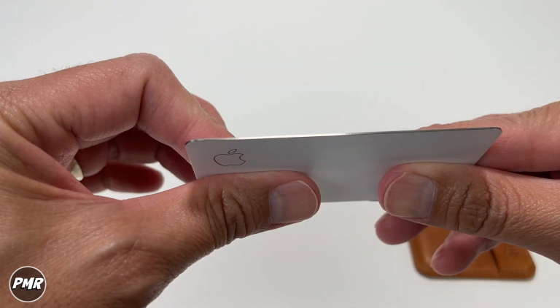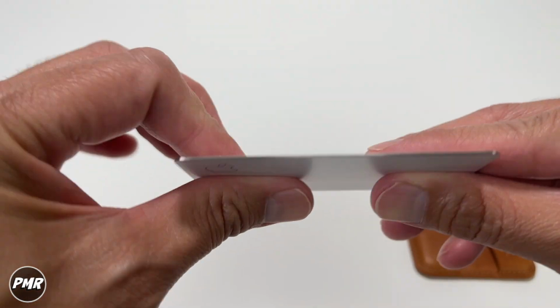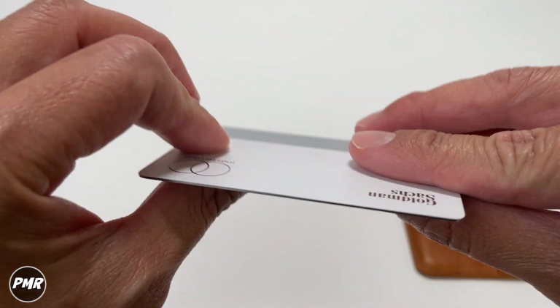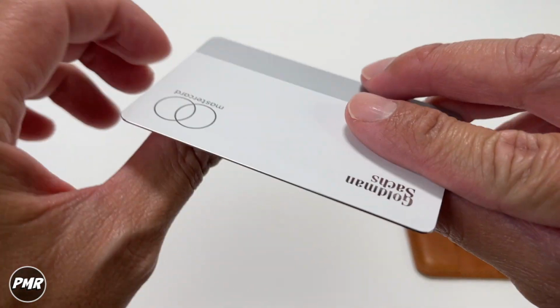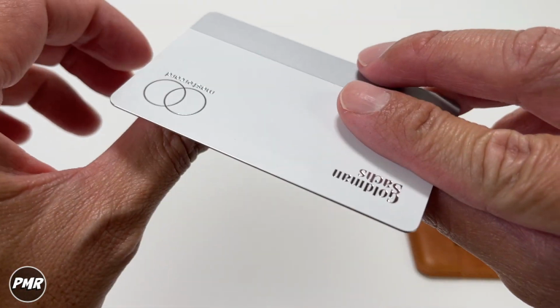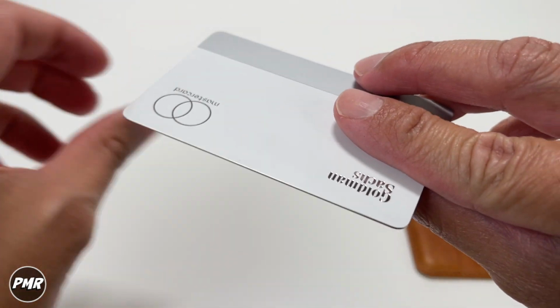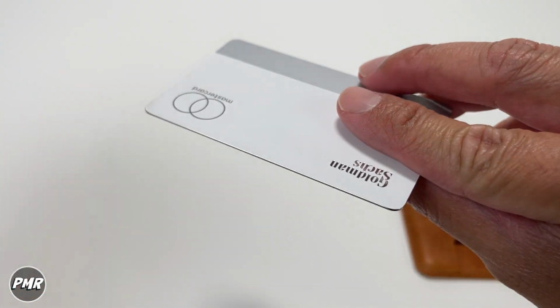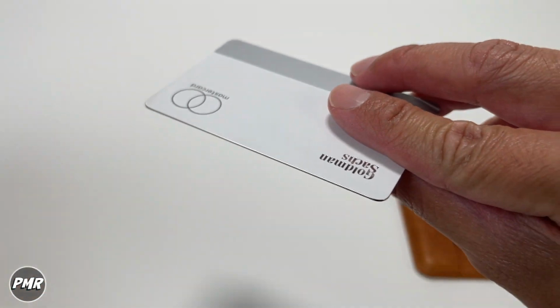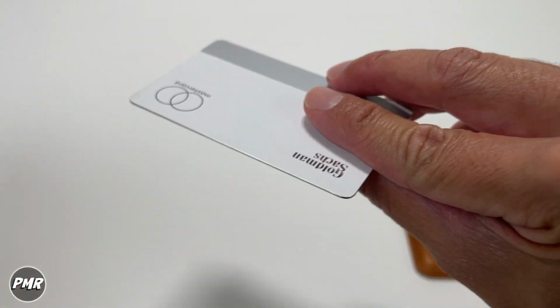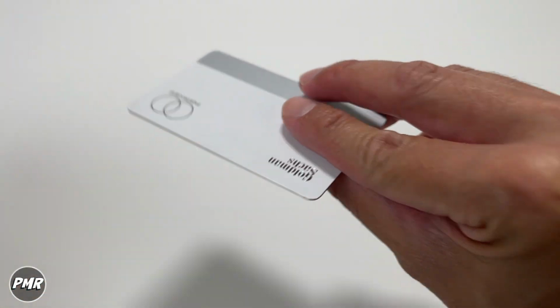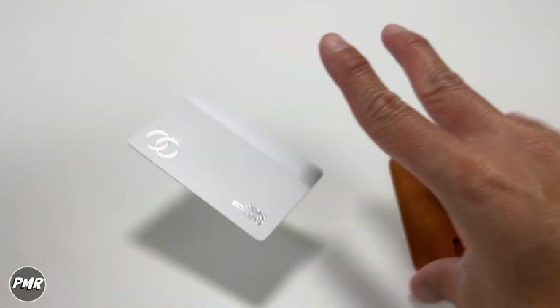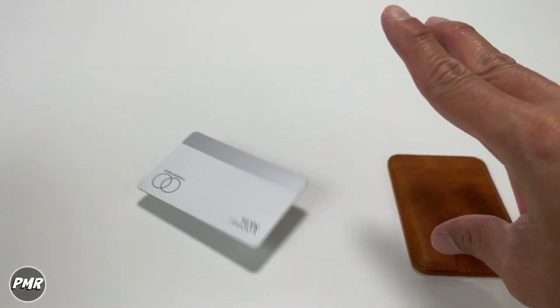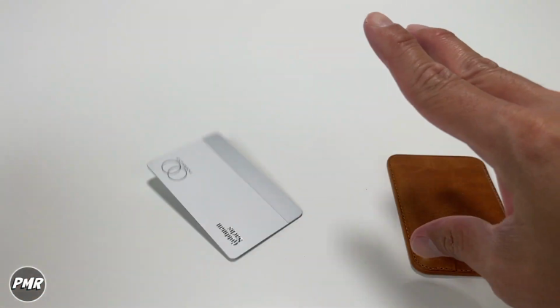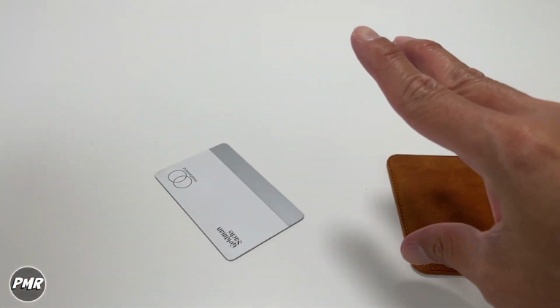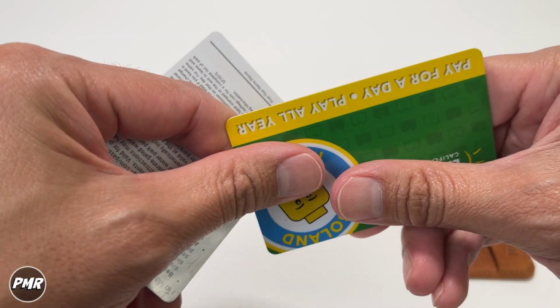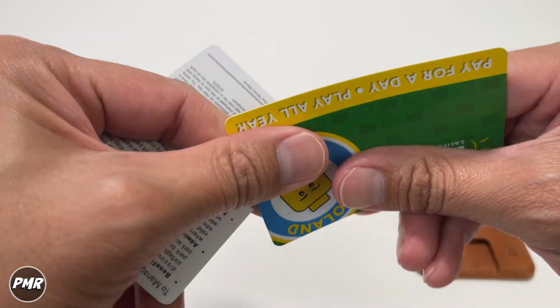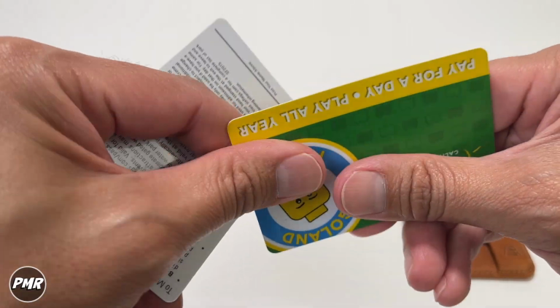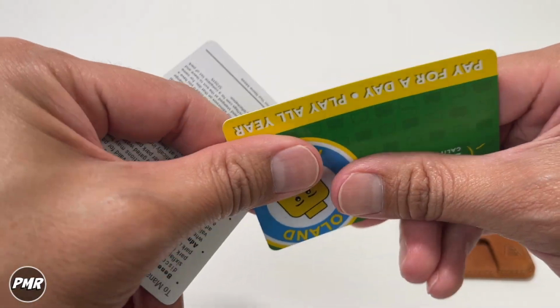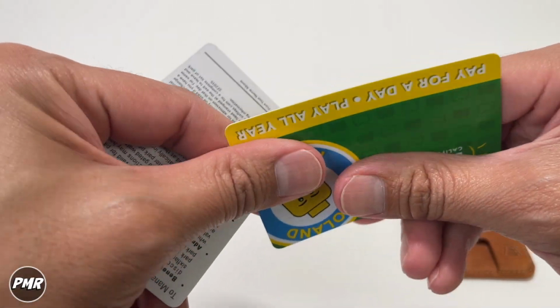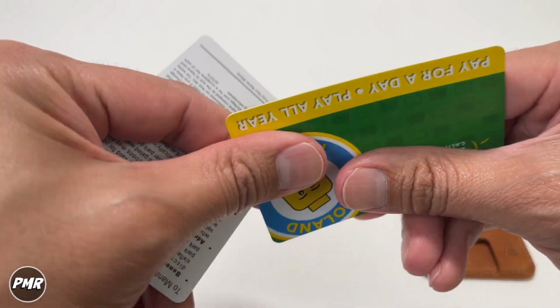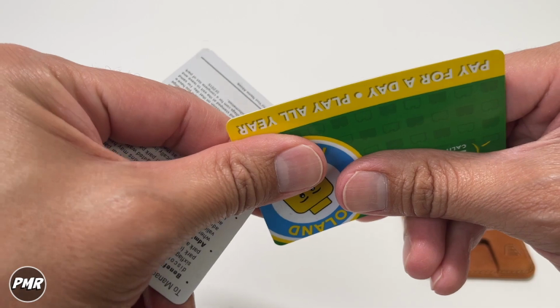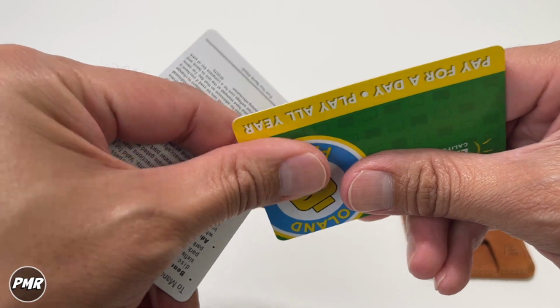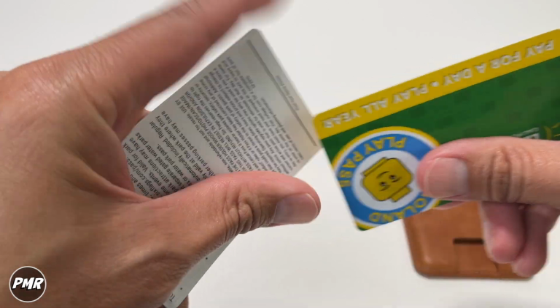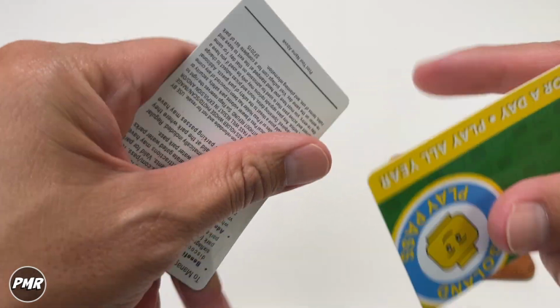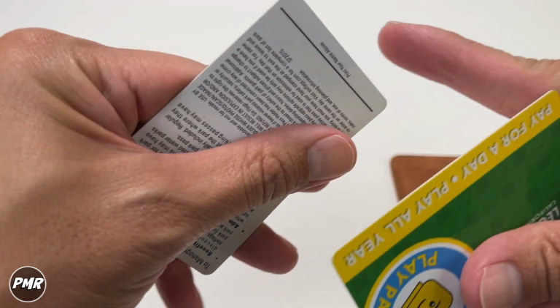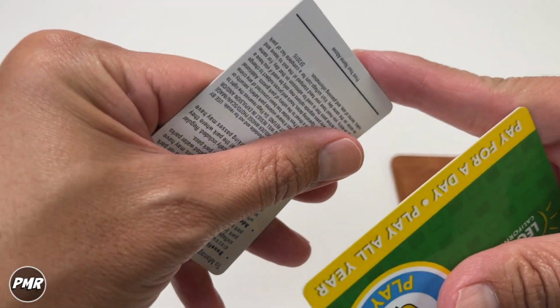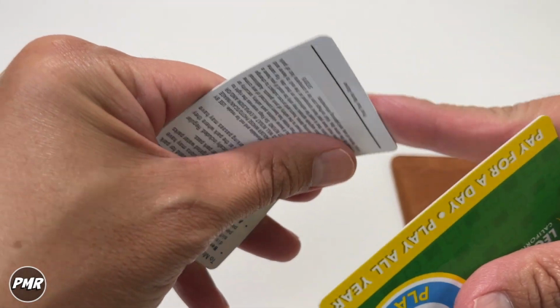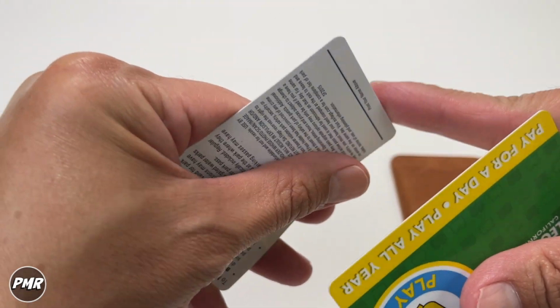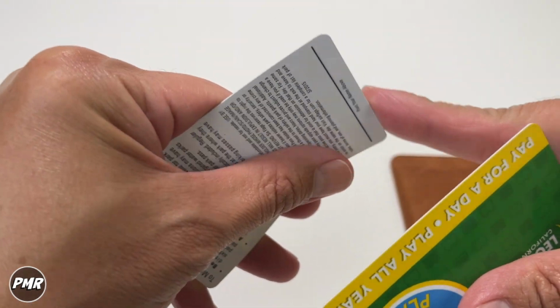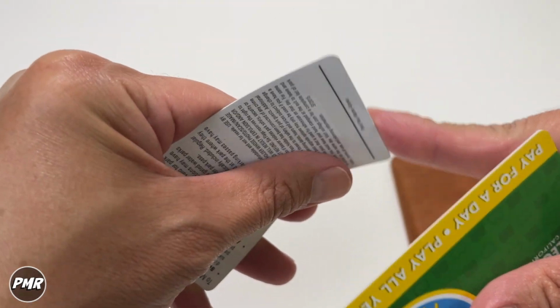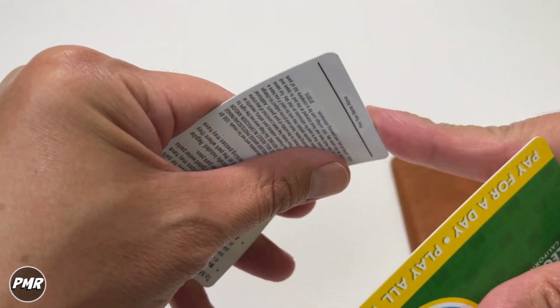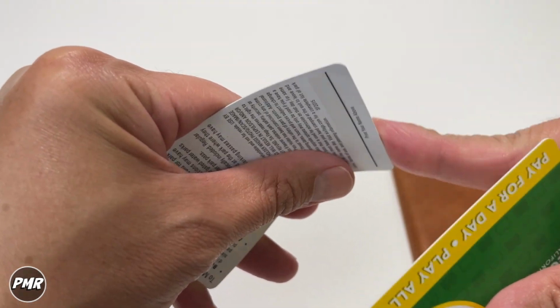Of course it depends on what kind of card you have. This is the Apple Card, which is made out of titanium, so it's pretty thick. Then you have your average card, and then you have the cheap, very thin one.